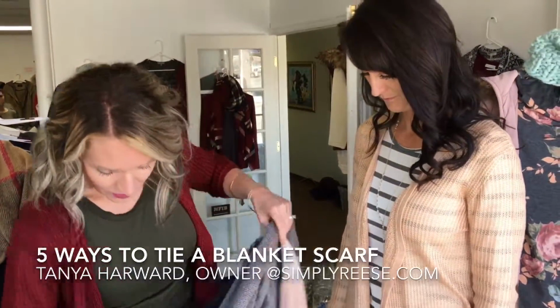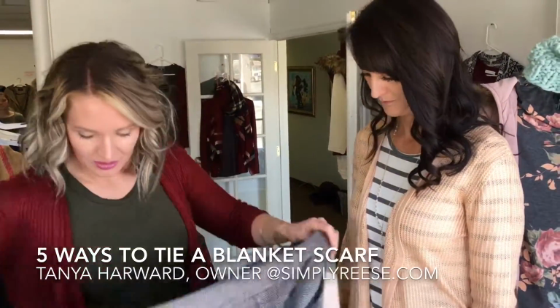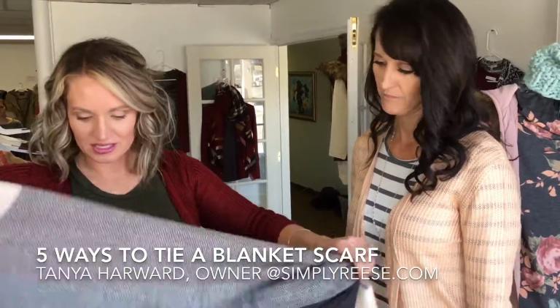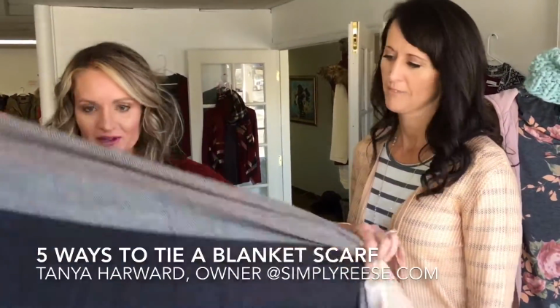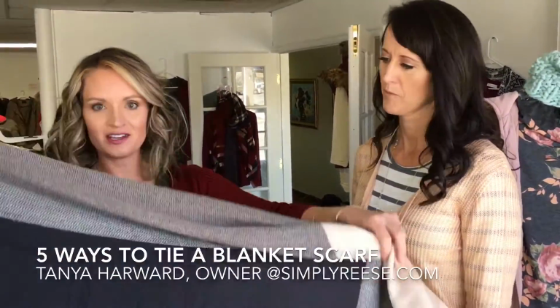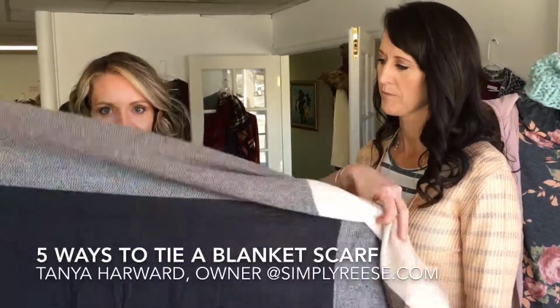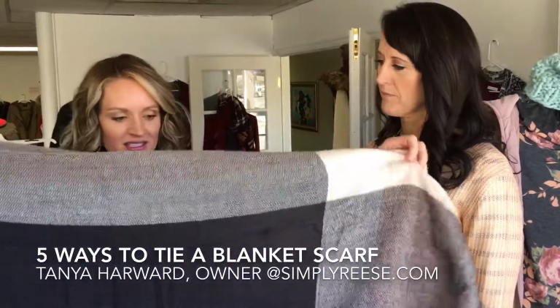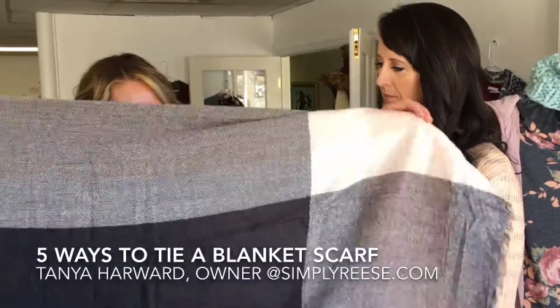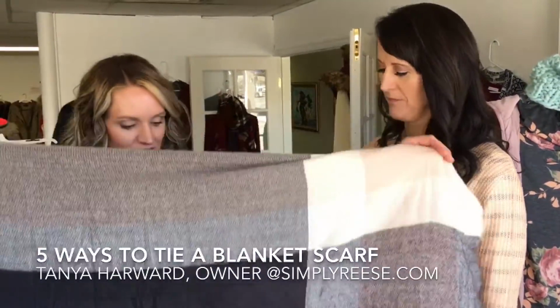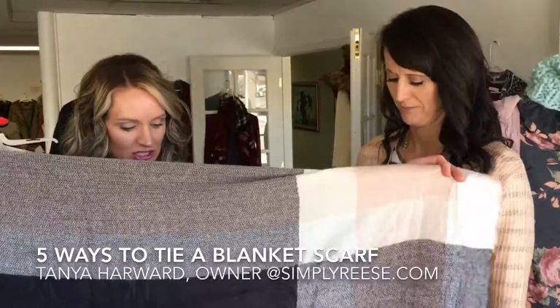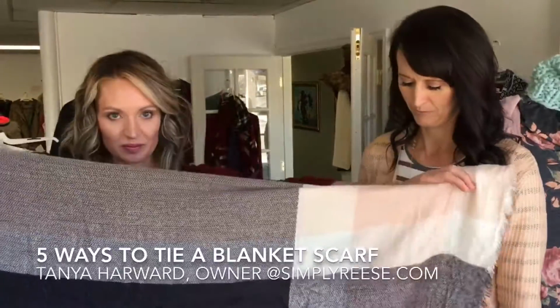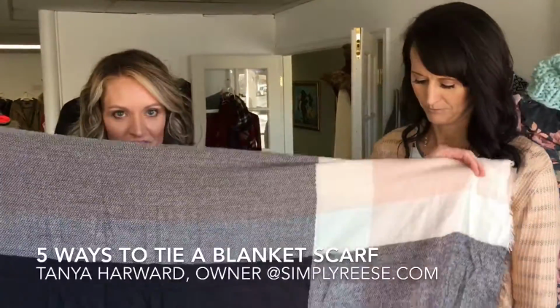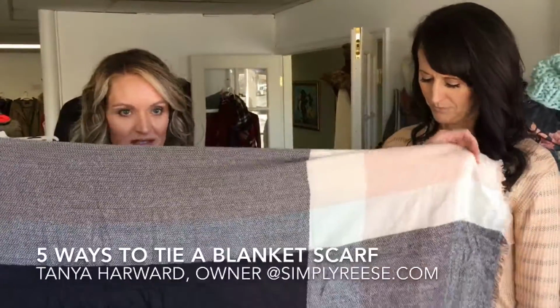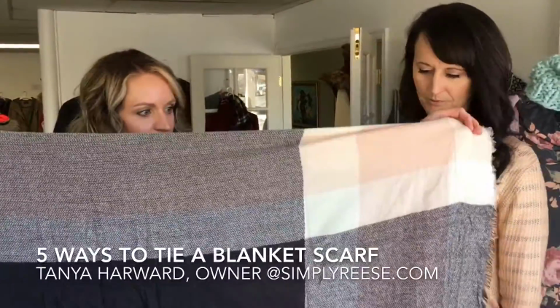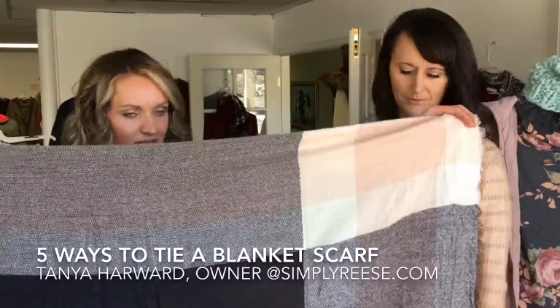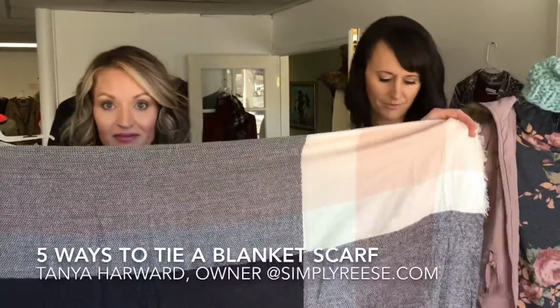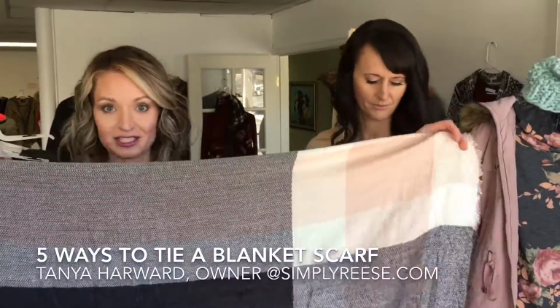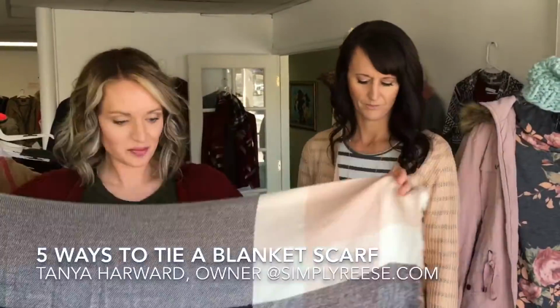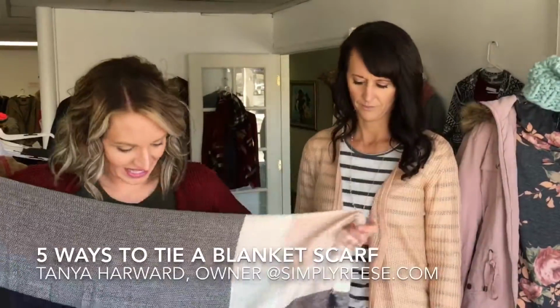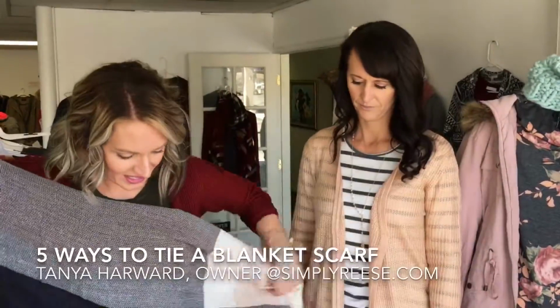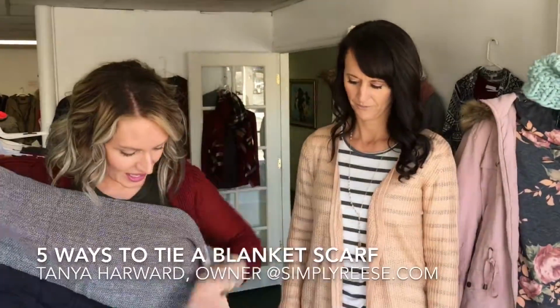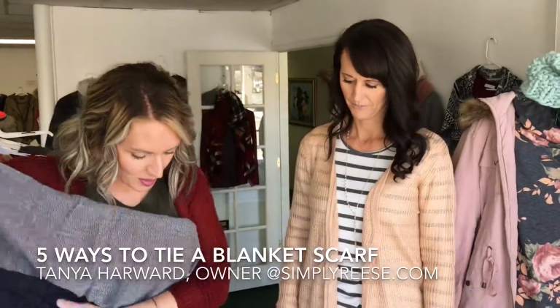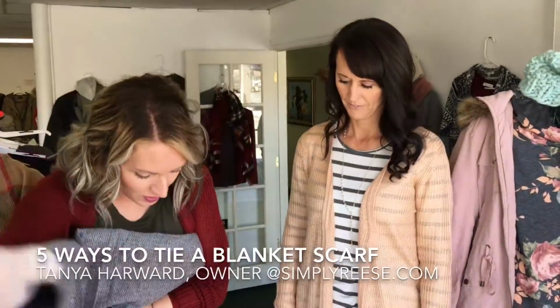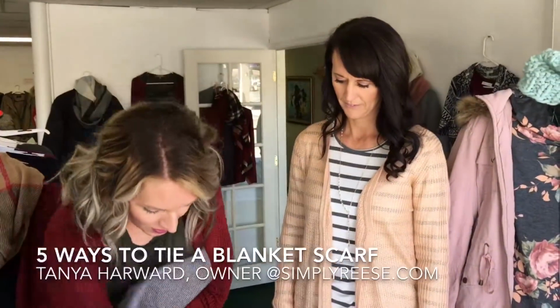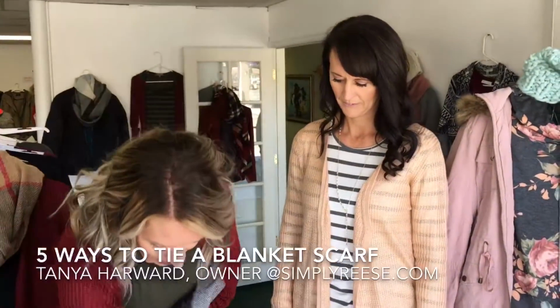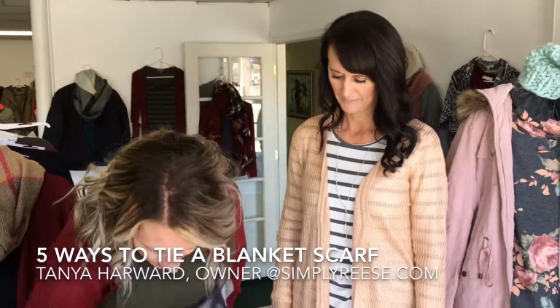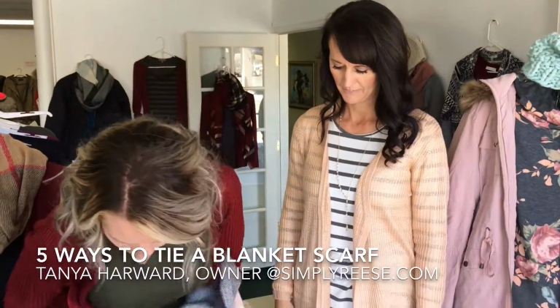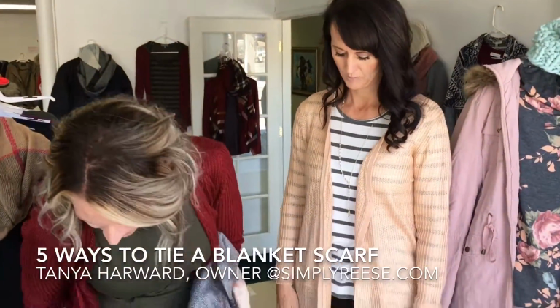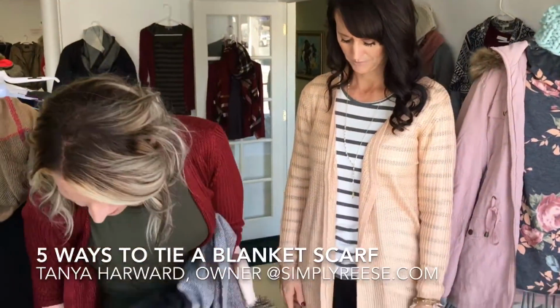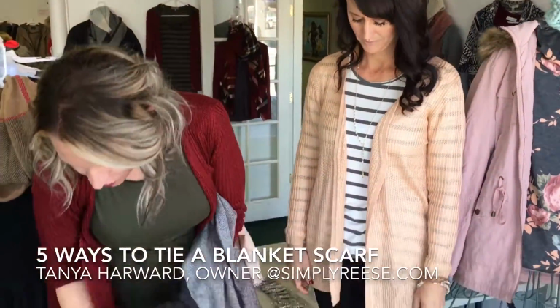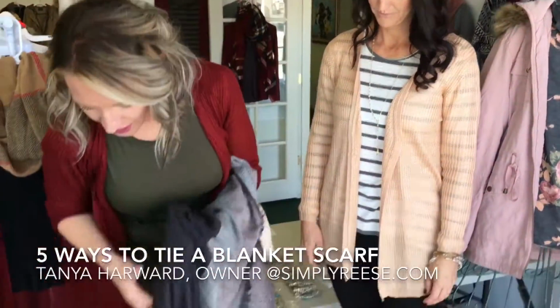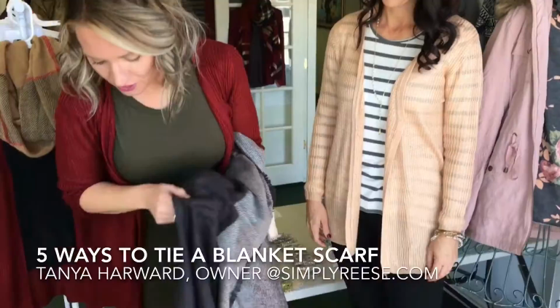So this is what you get — it's just a big piece that looks like a blanket. You fold it like a triangle.